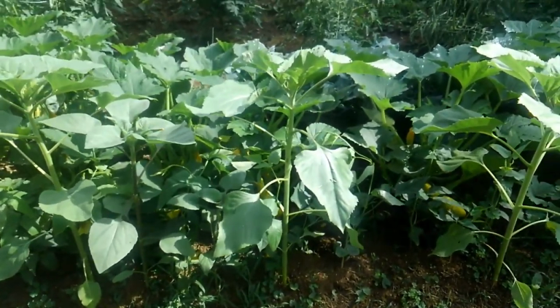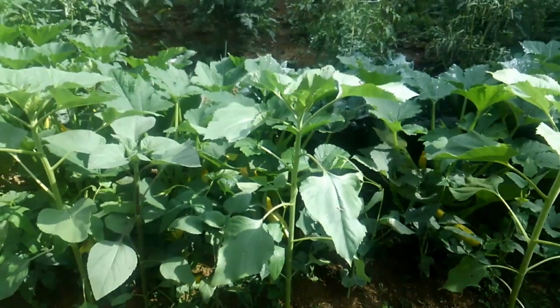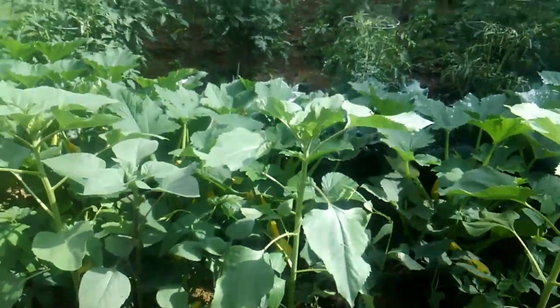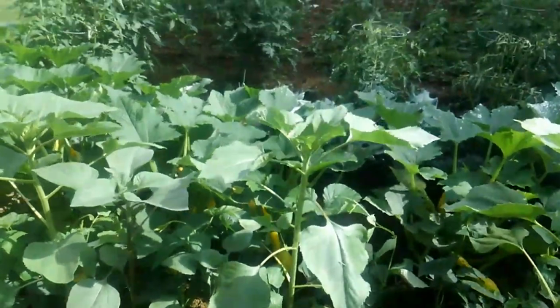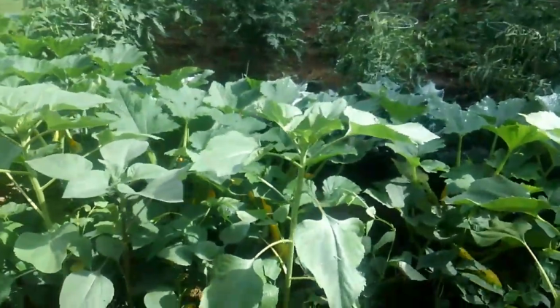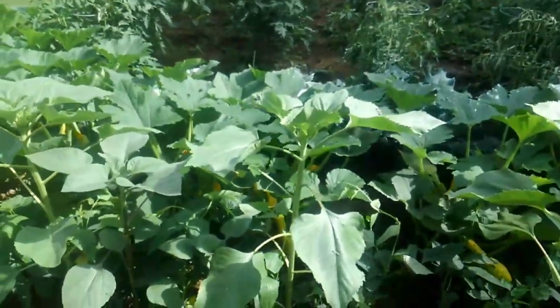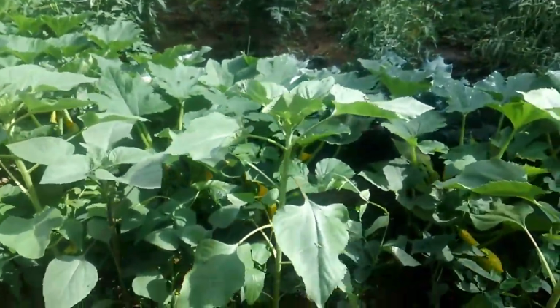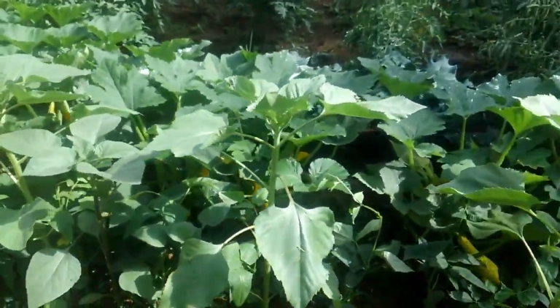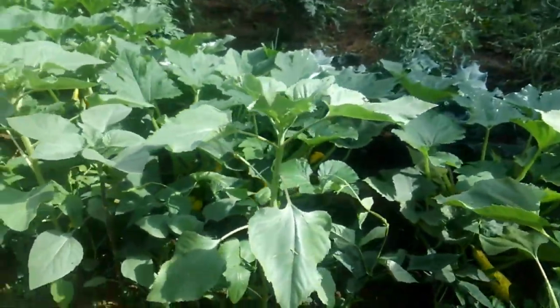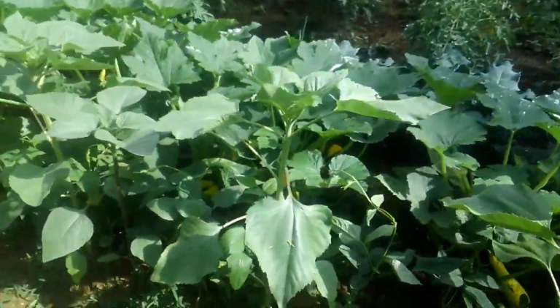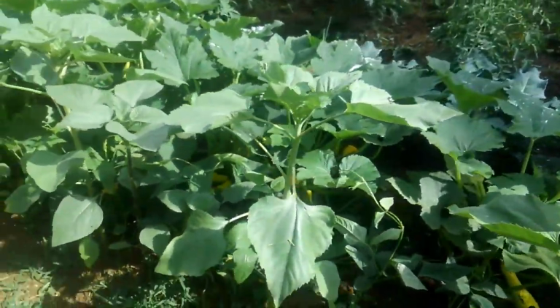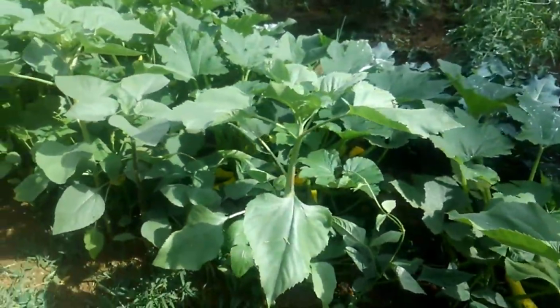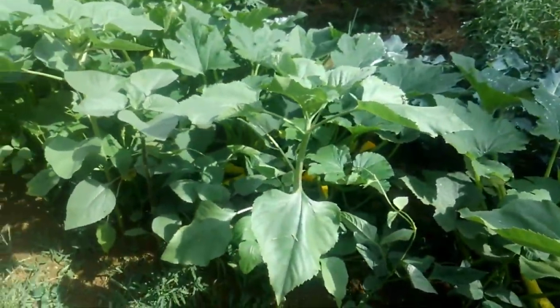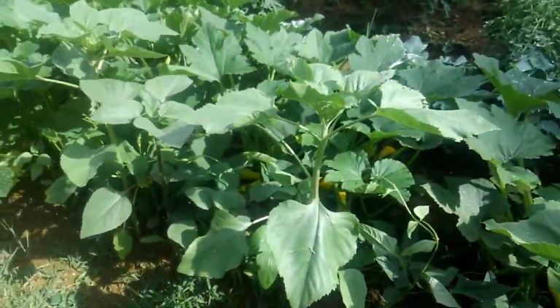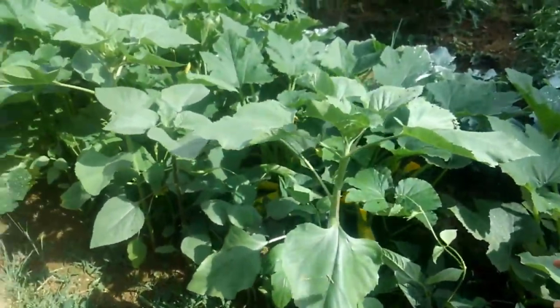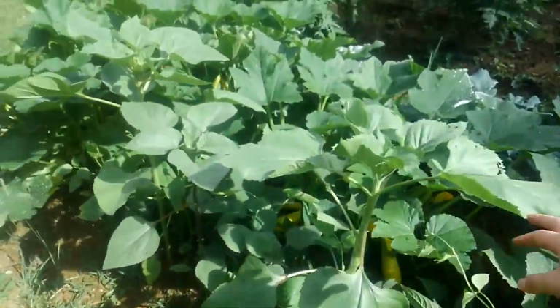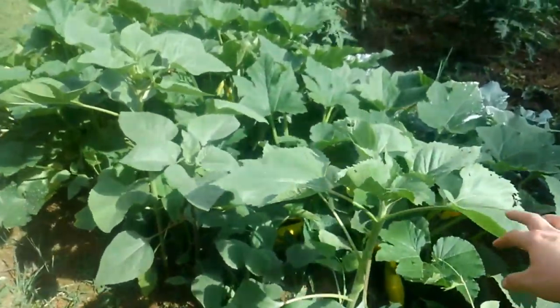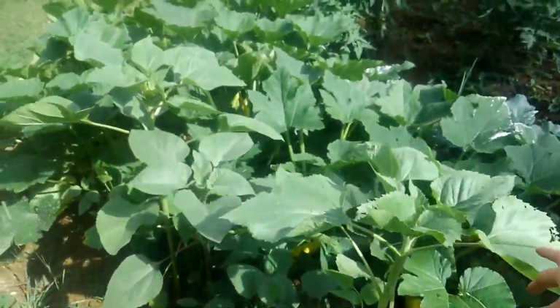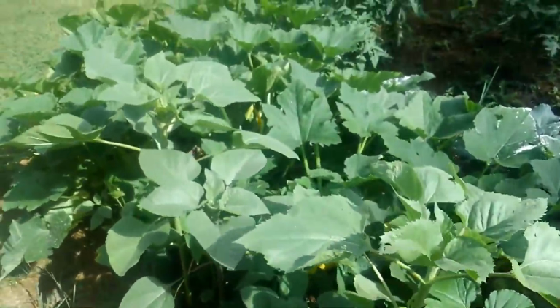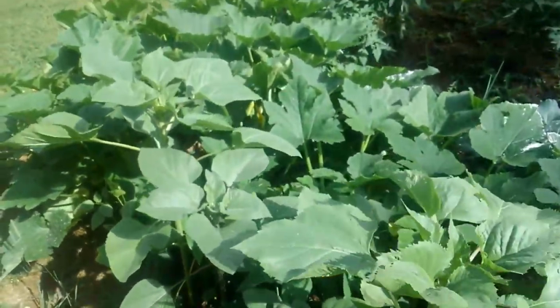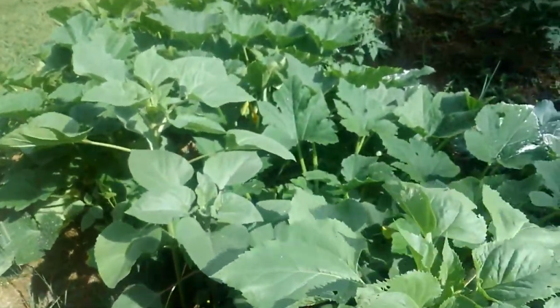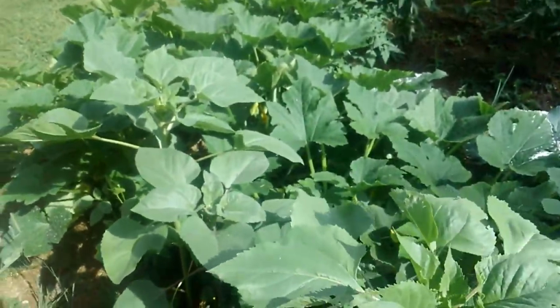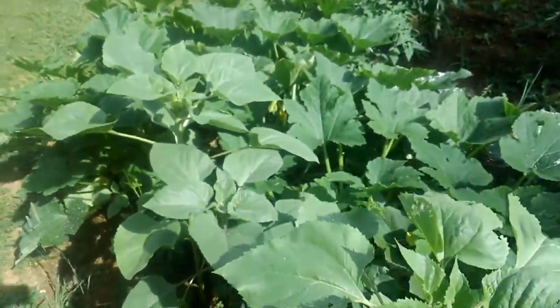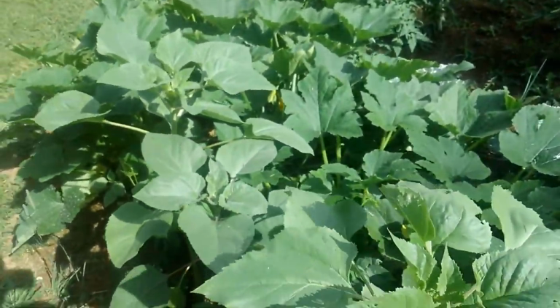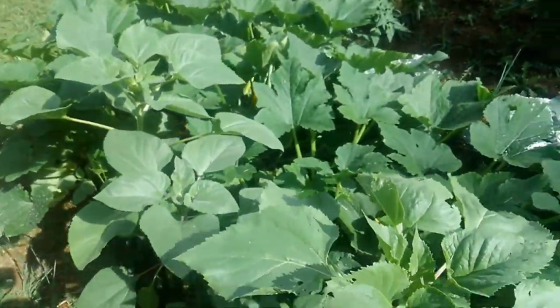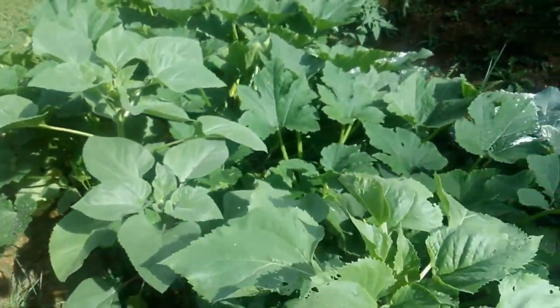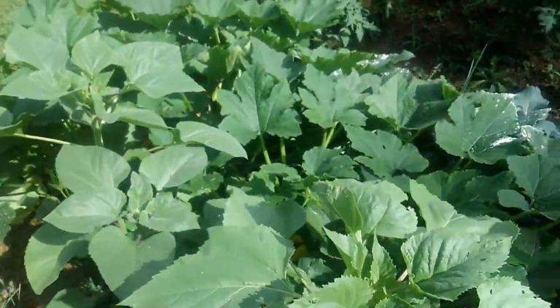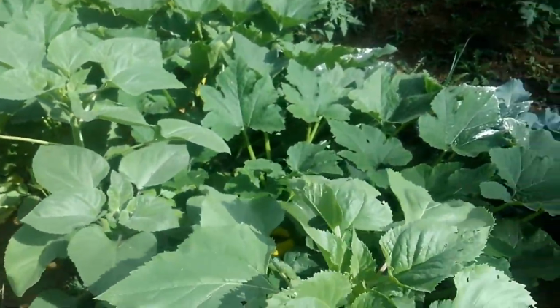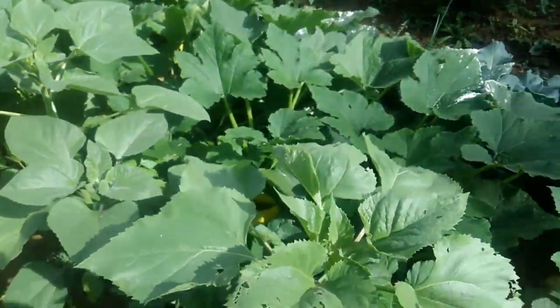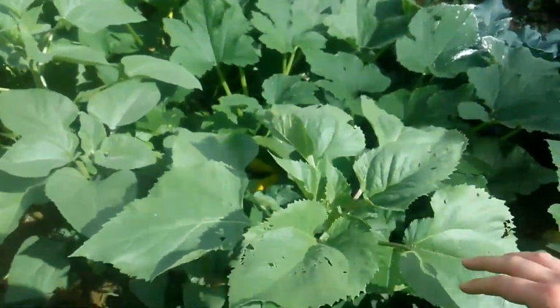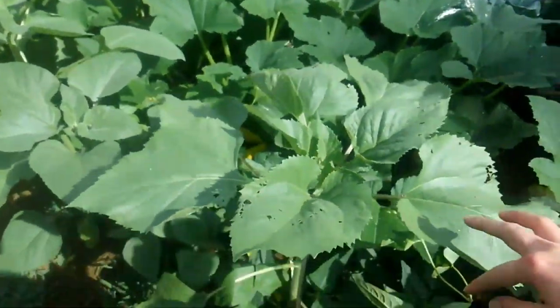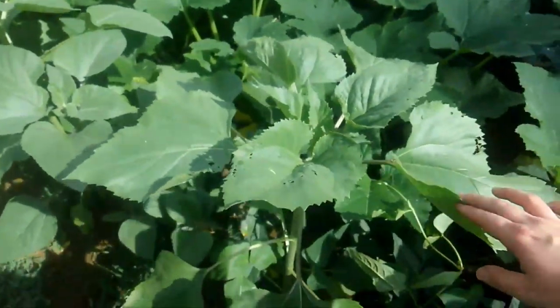The sunflowers are doing really good, as you can see, and this is like to my waist.